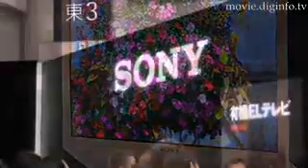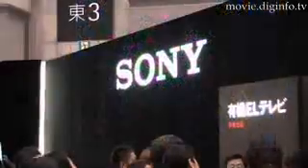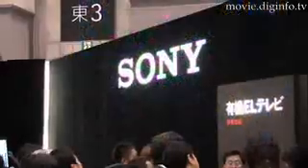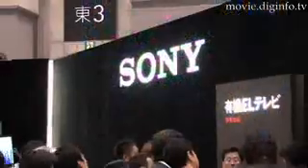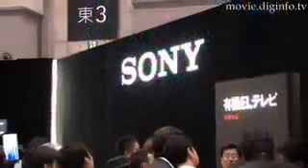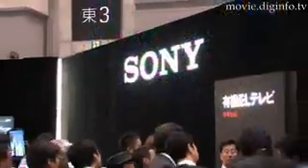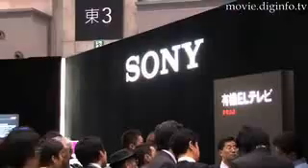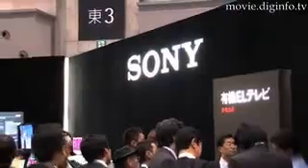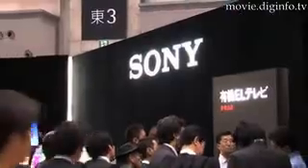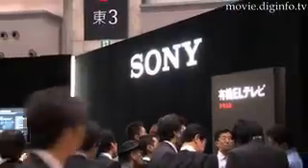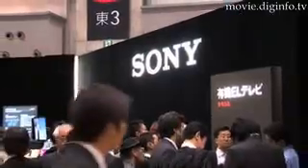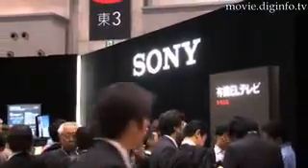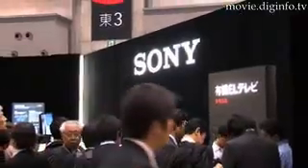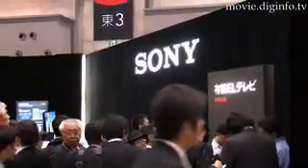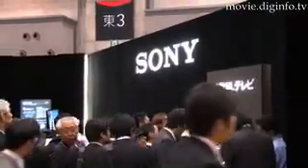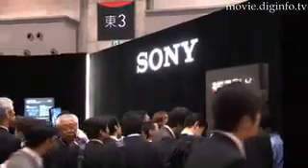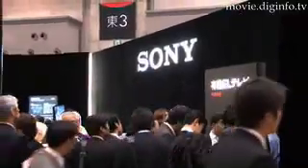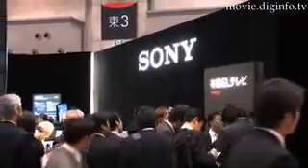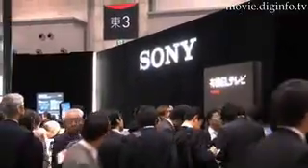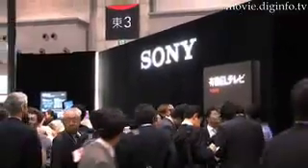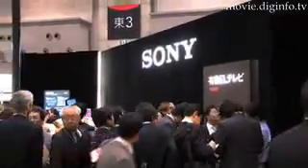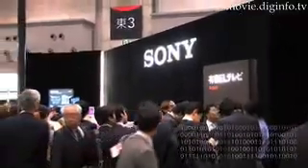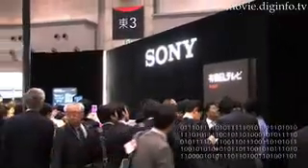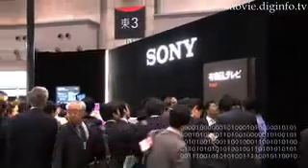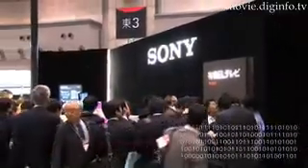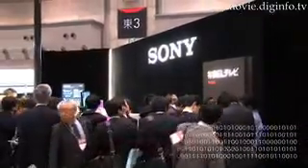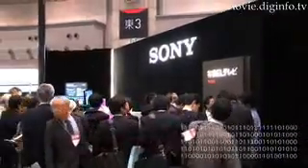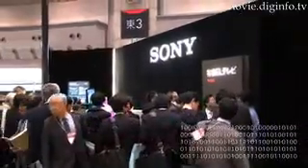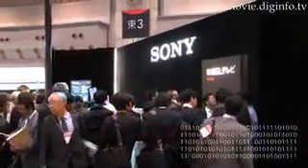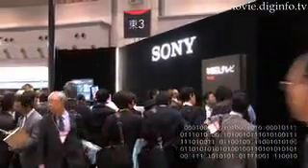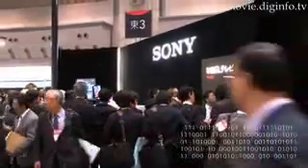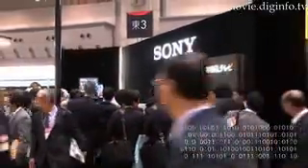Sony is looking to release the product at the end of 2007. Danny Vincent, Dig Info News.